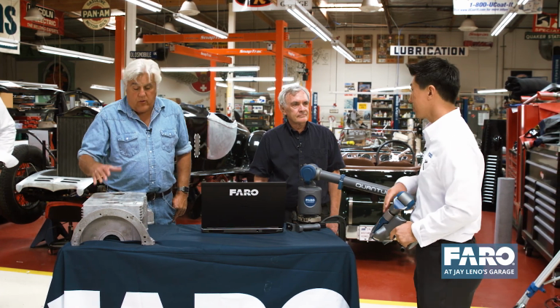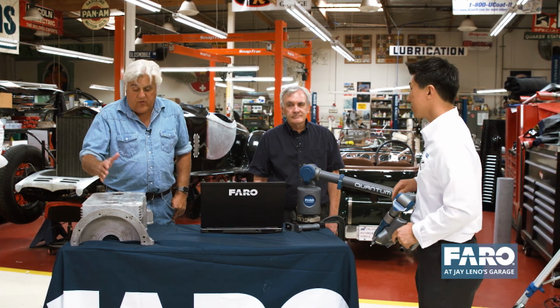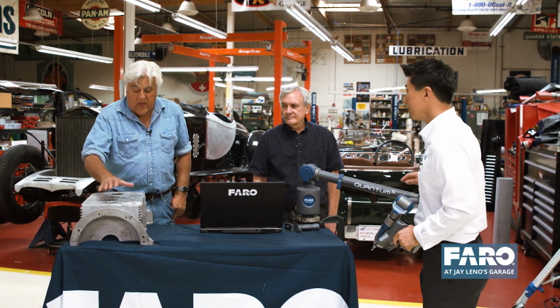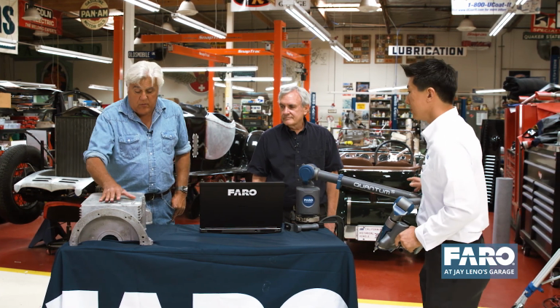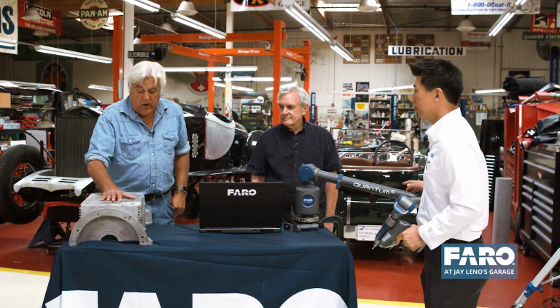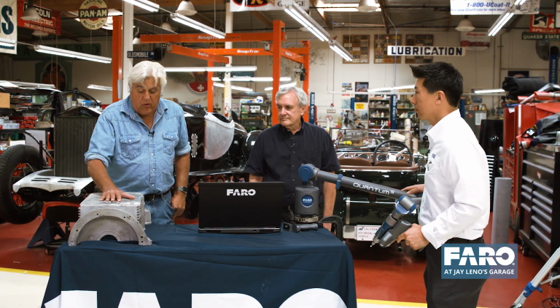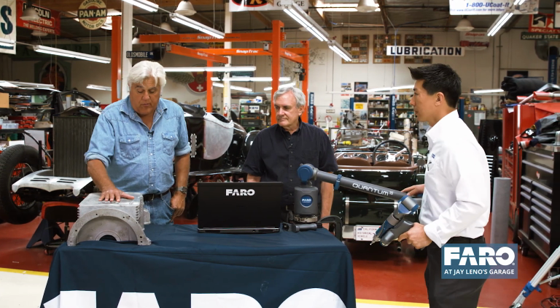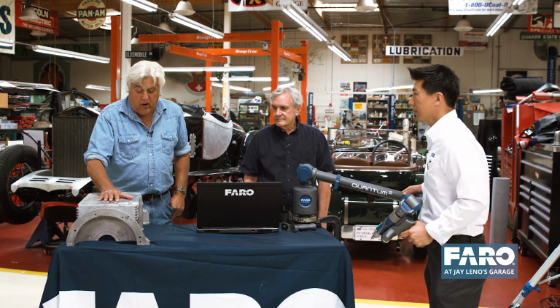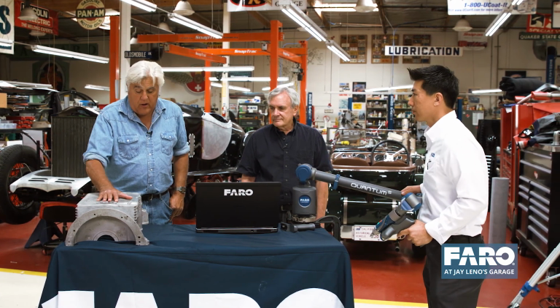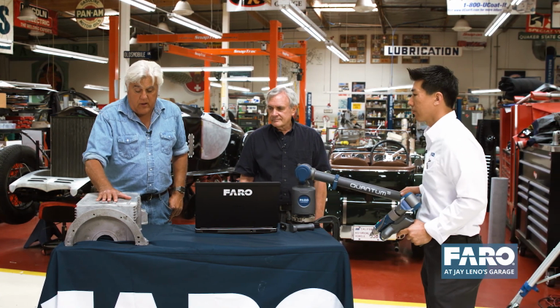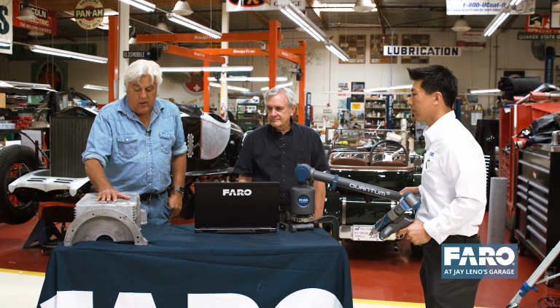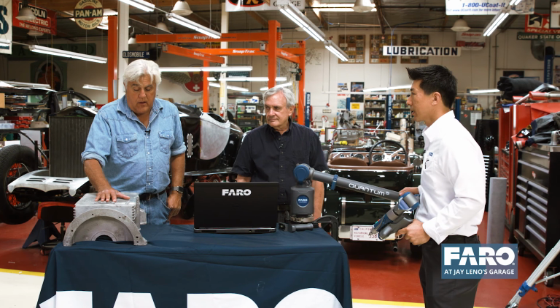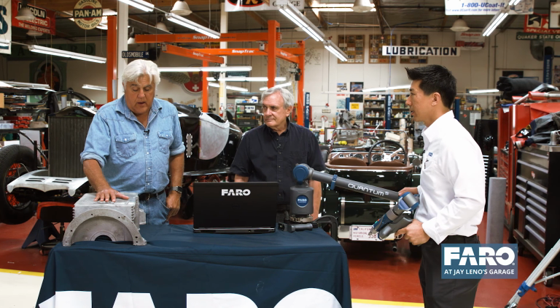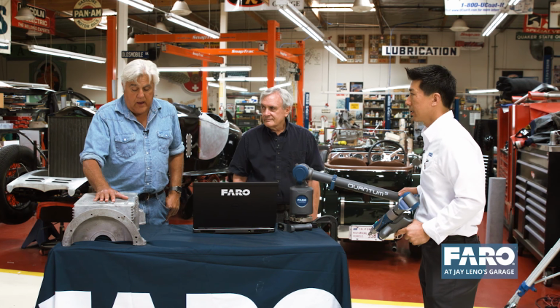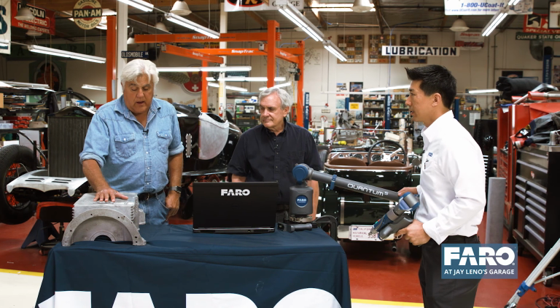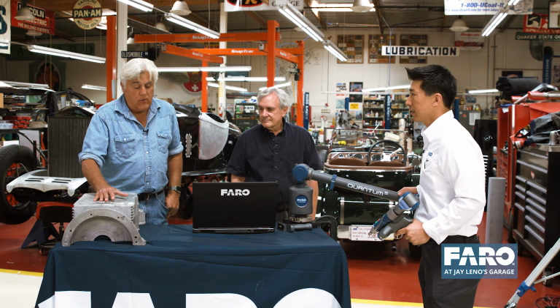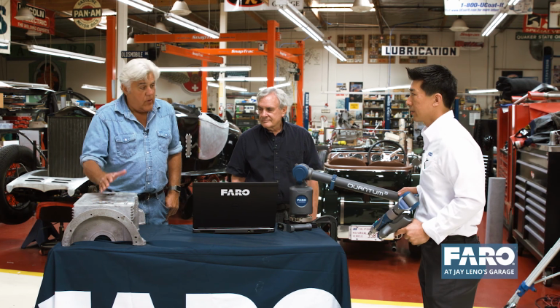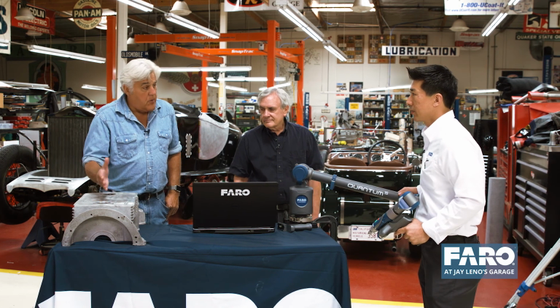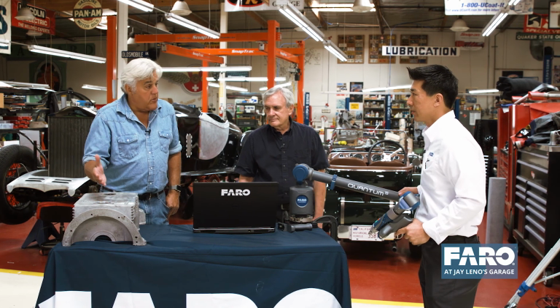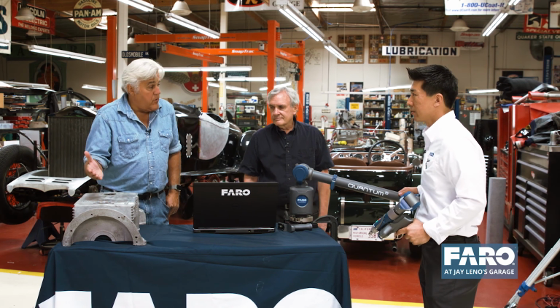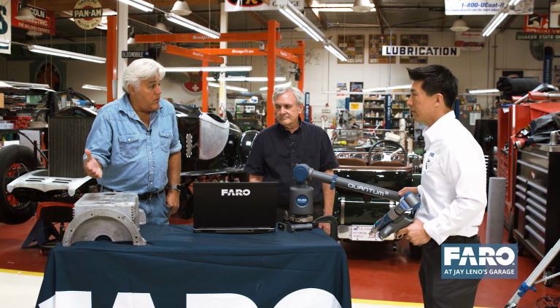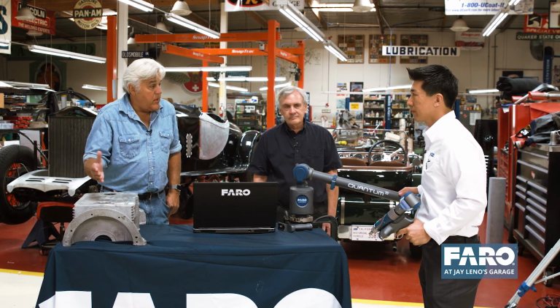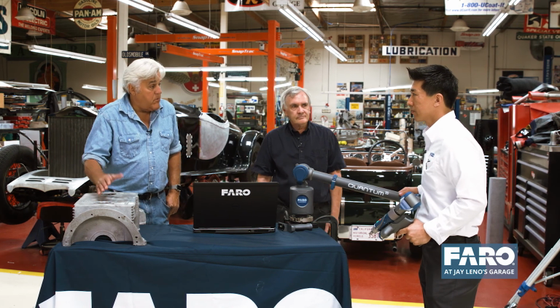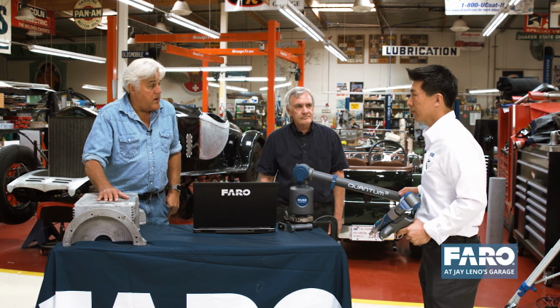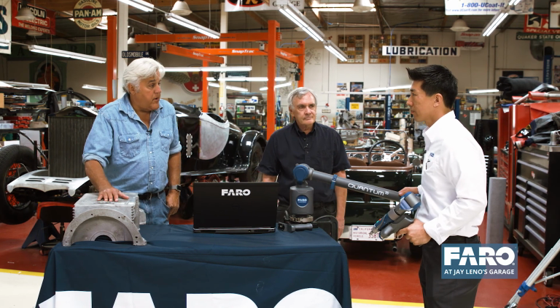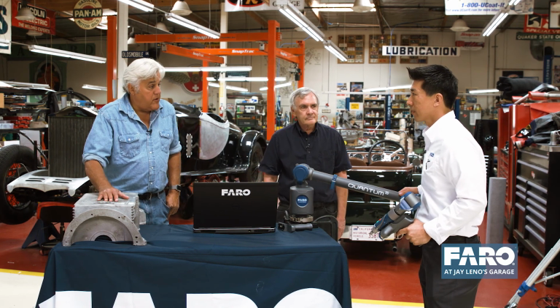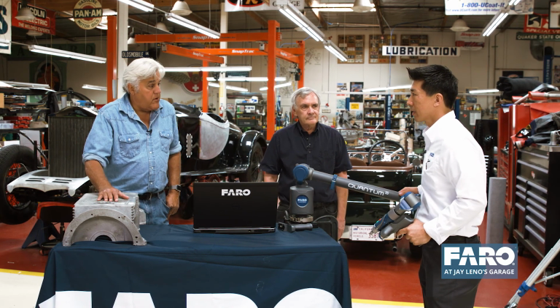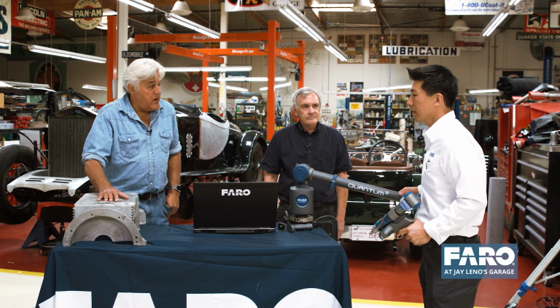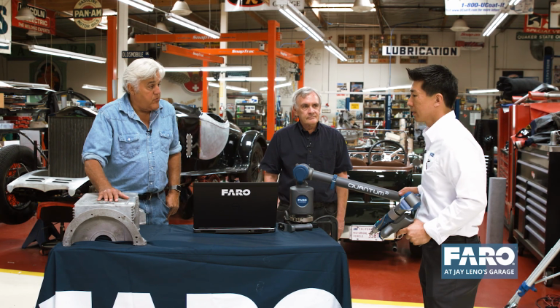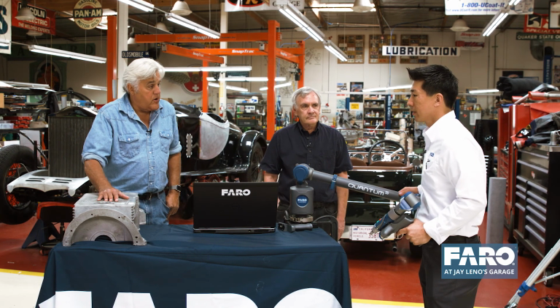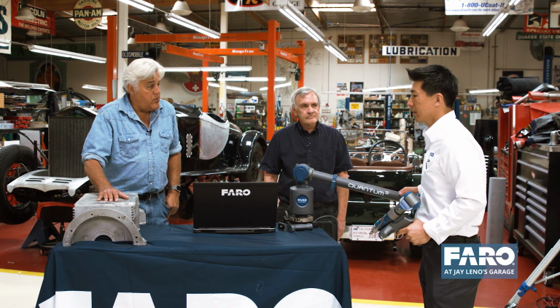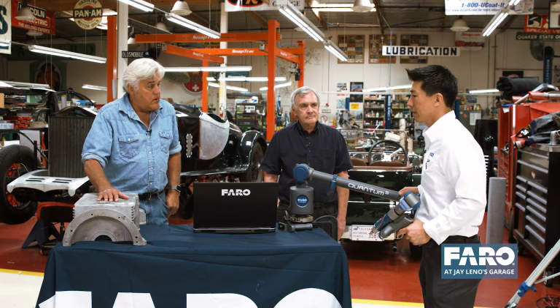So you scanned my old part, and we're able to make a pattern and make a brand new one. That's right — pretty cool.